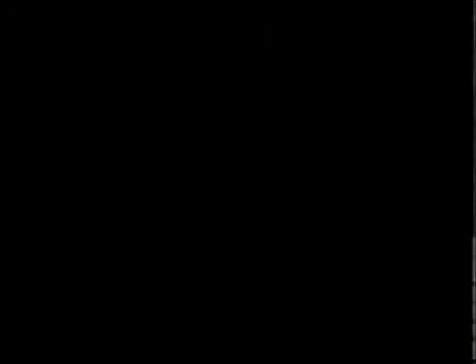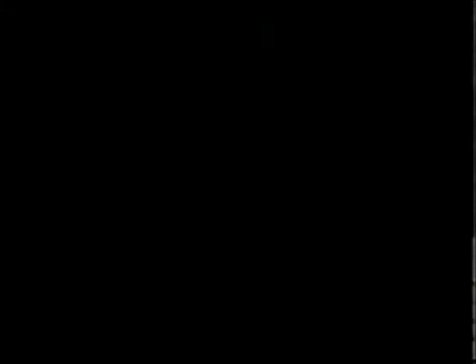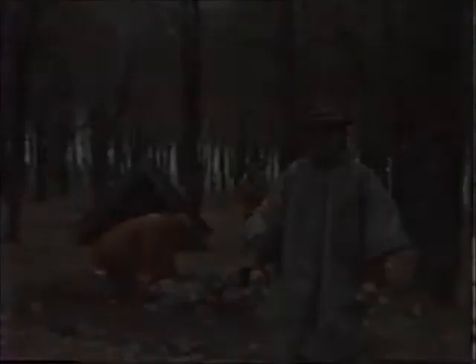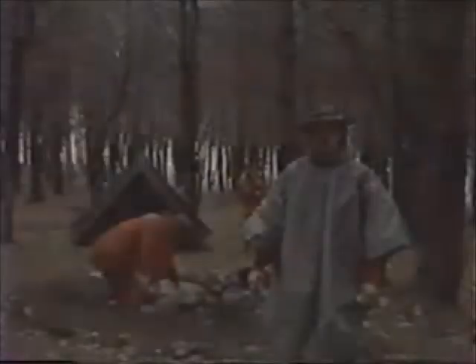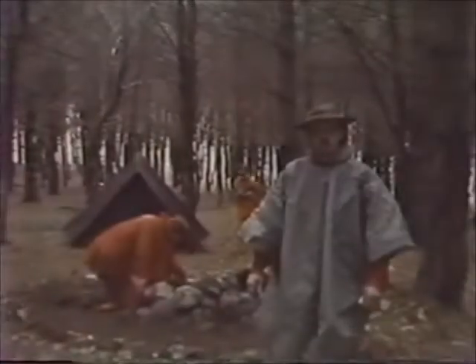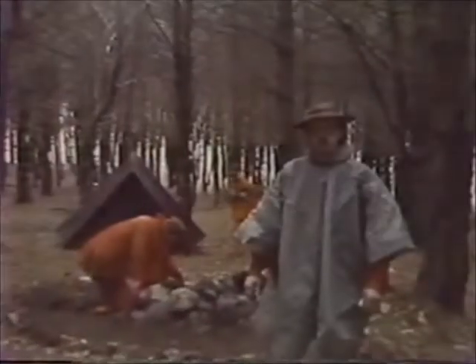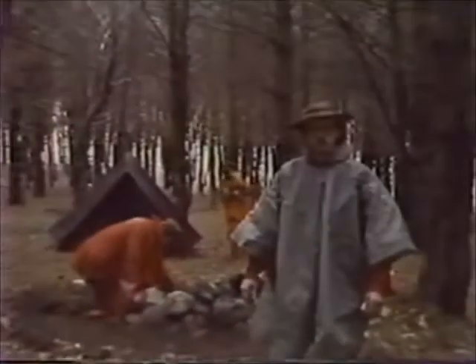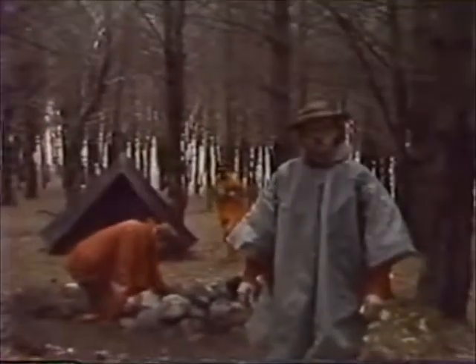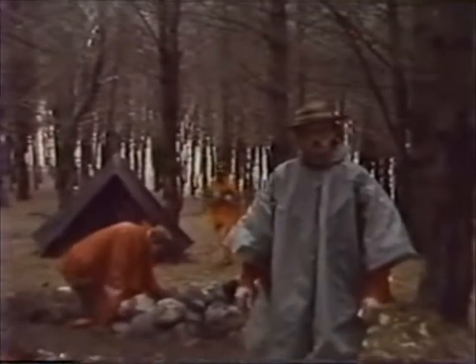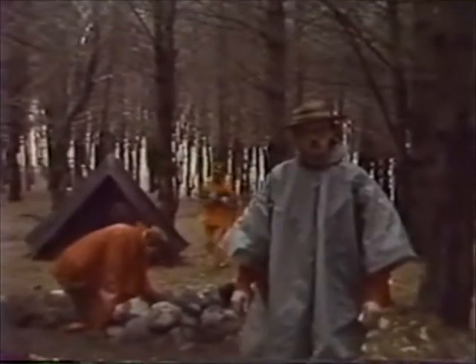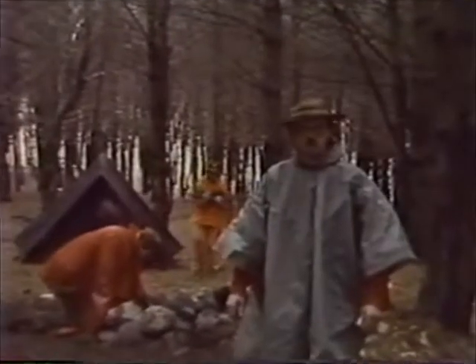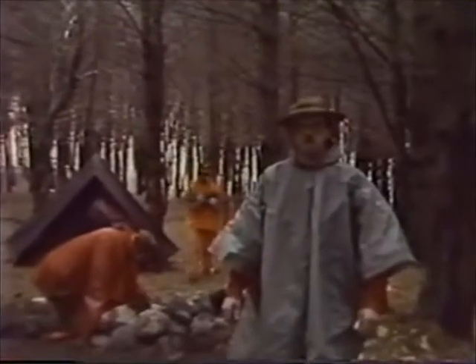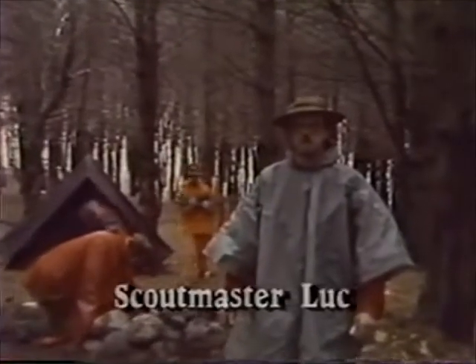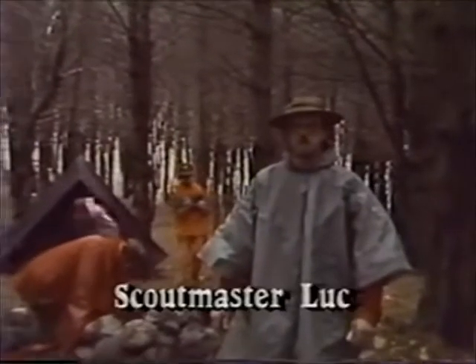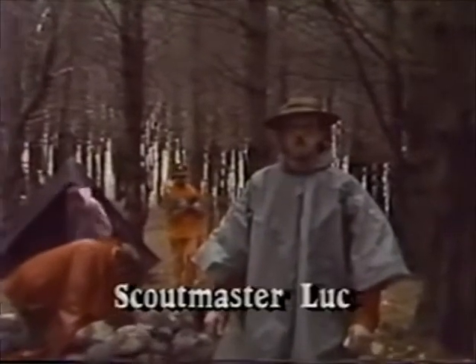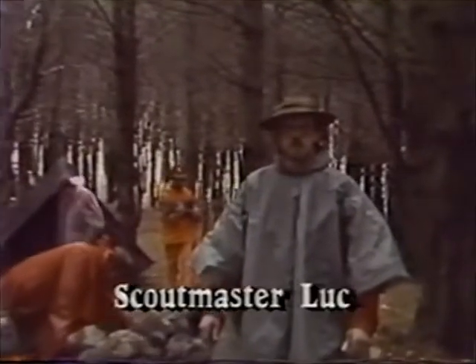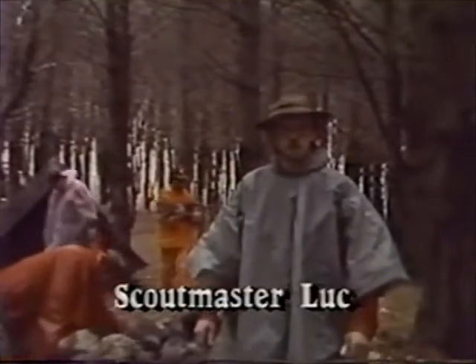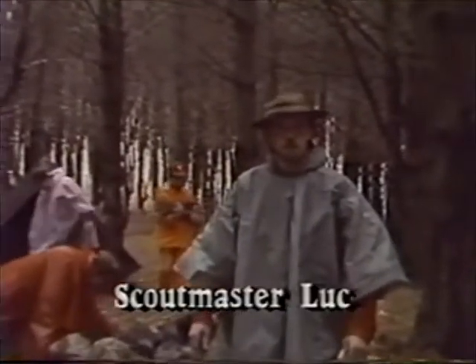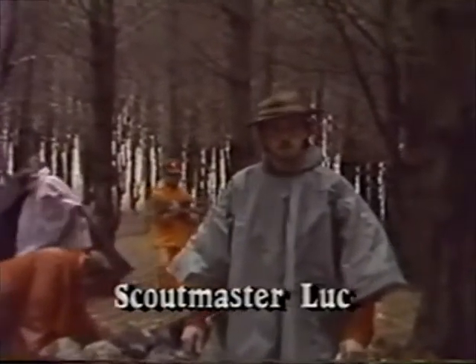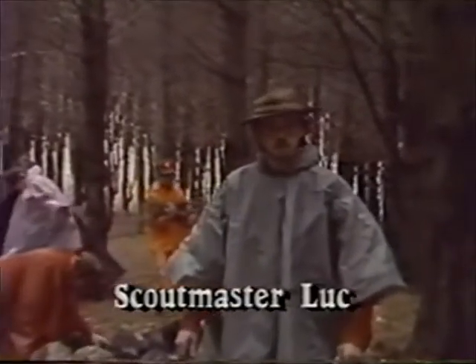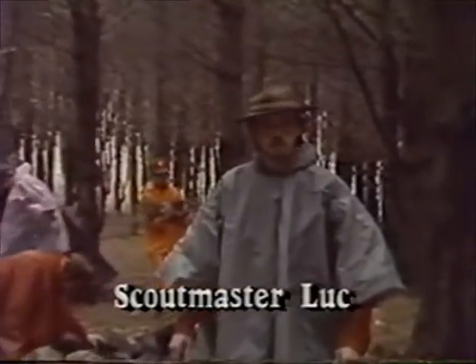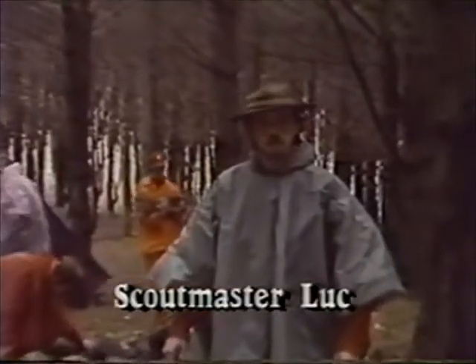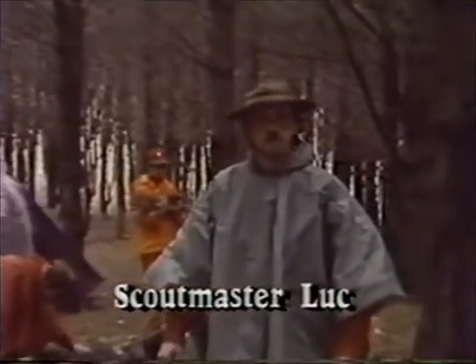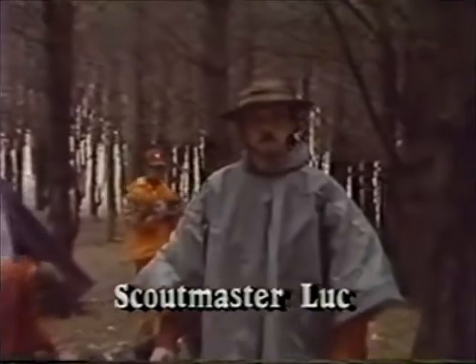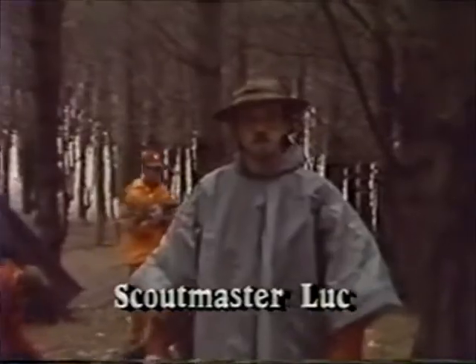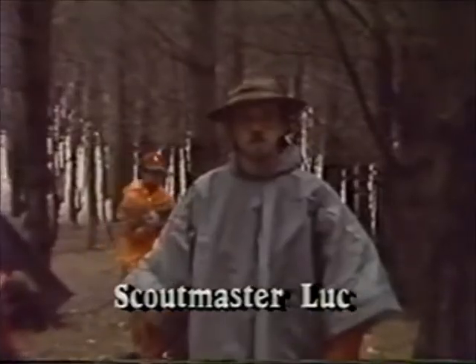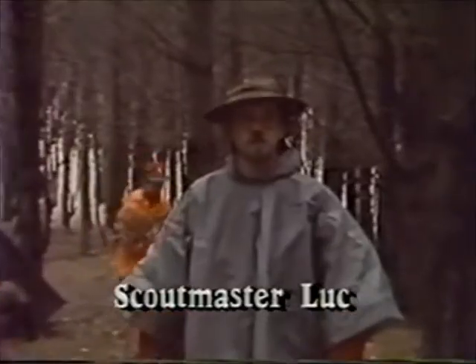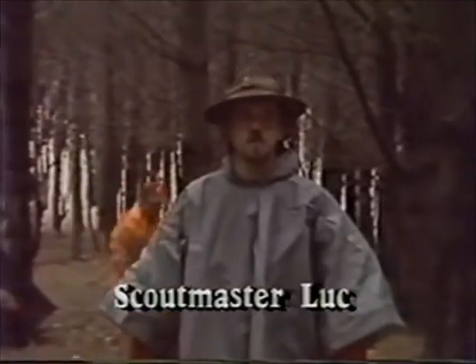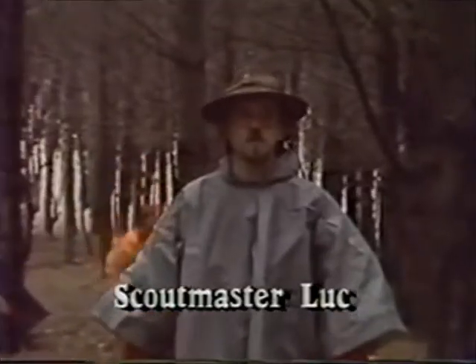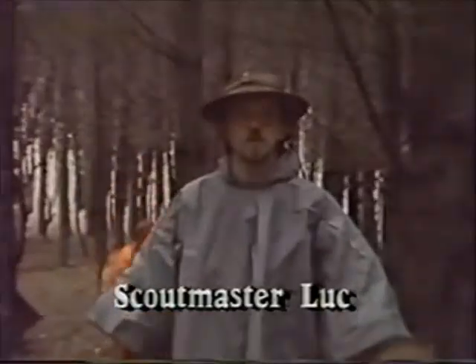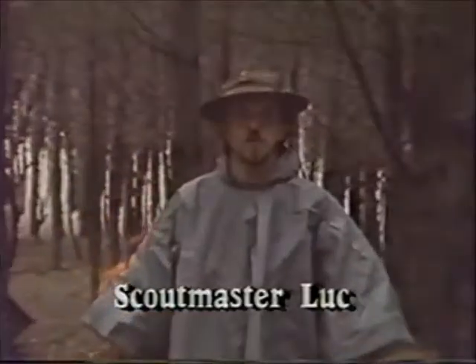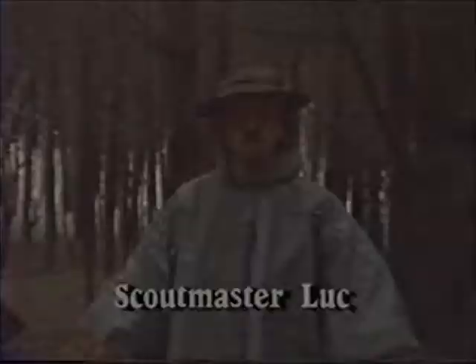If you've ever had trouble lighting a campfire in wet weather, this outdoor tip is for you.